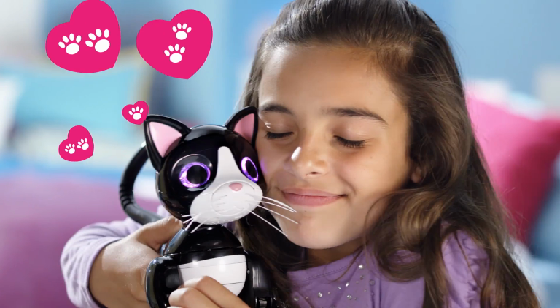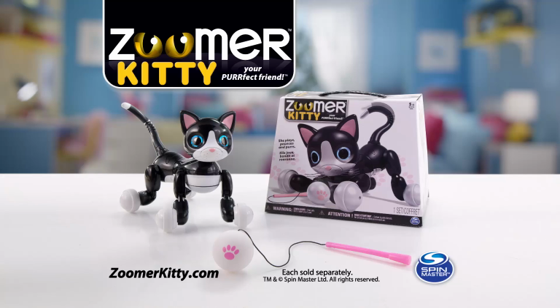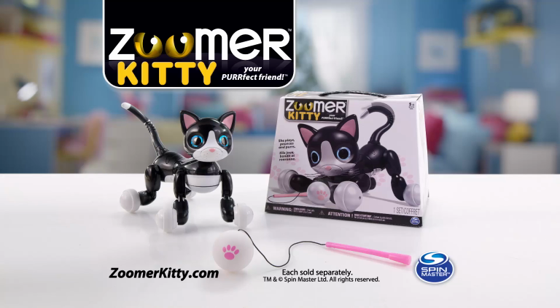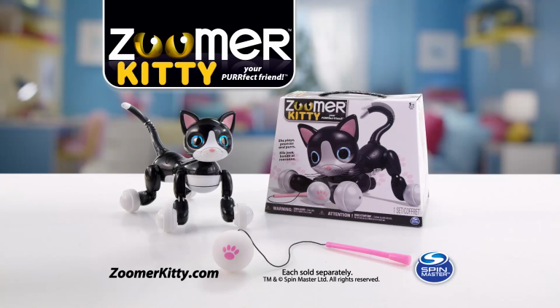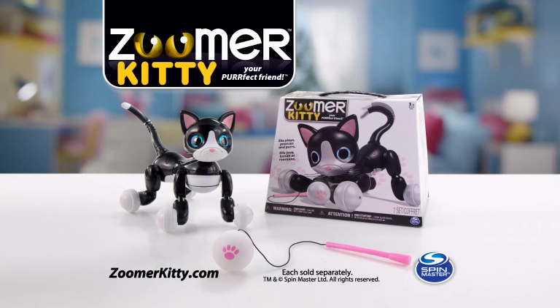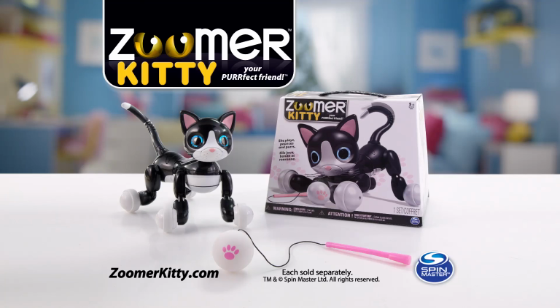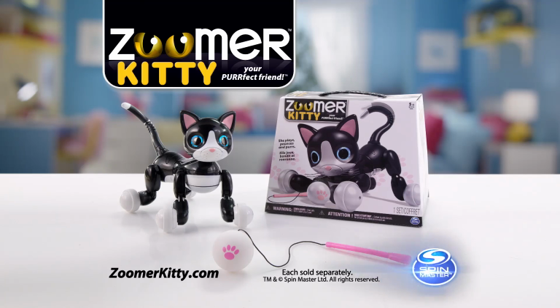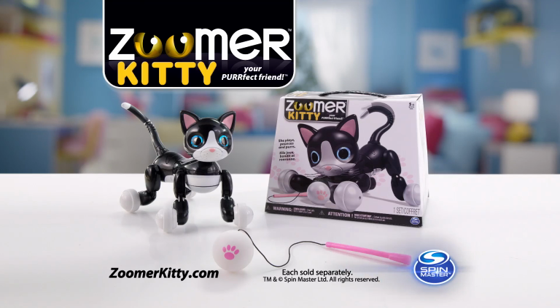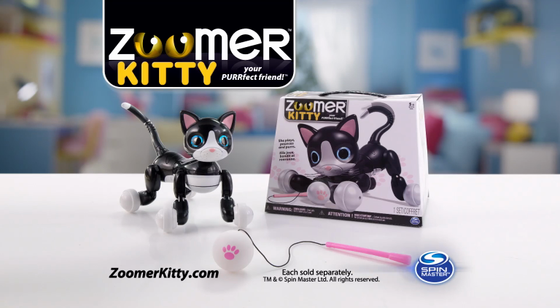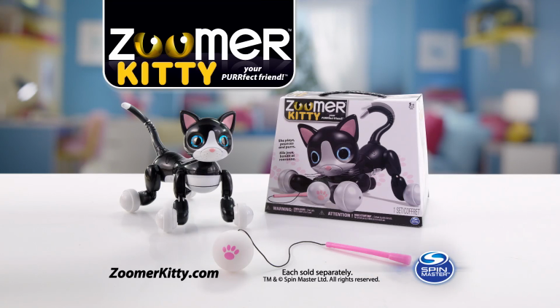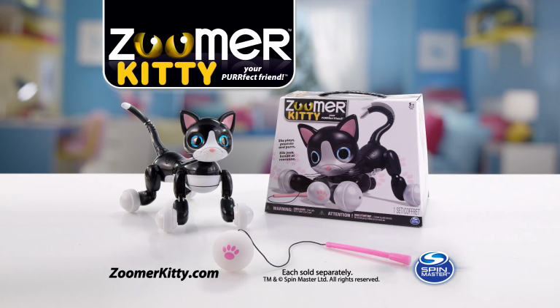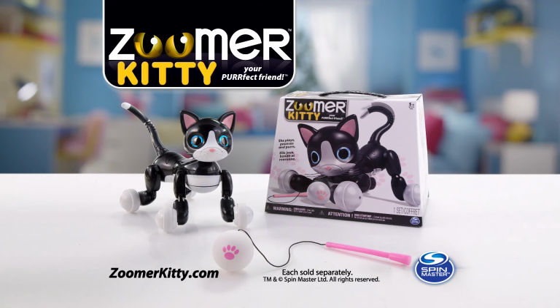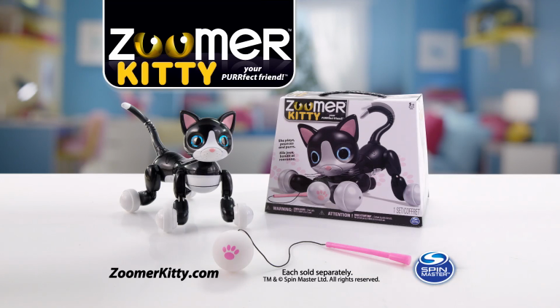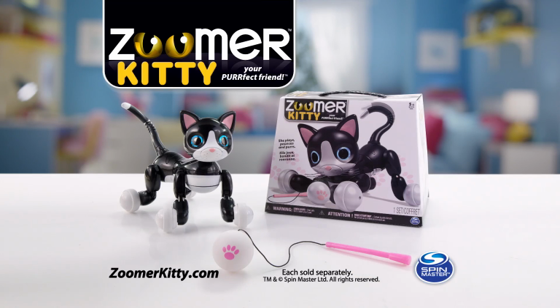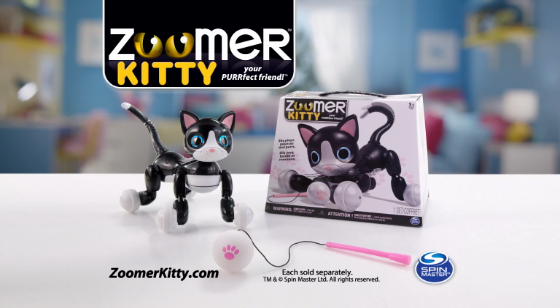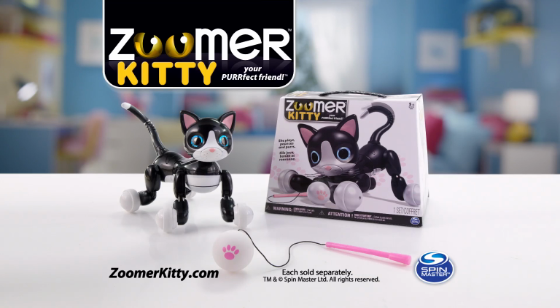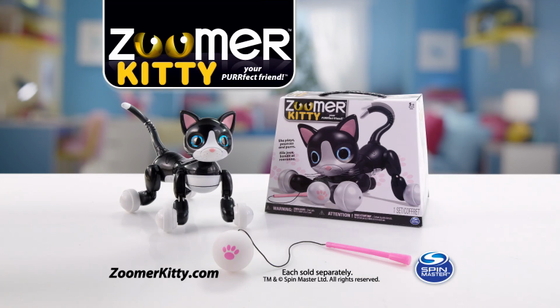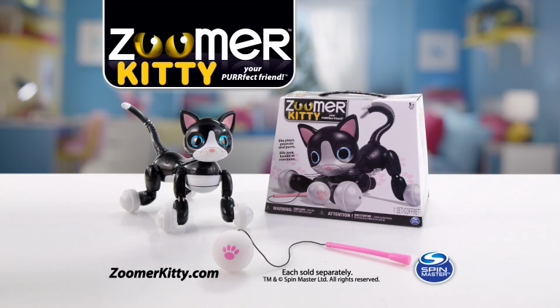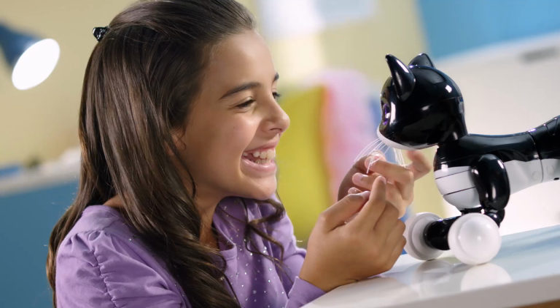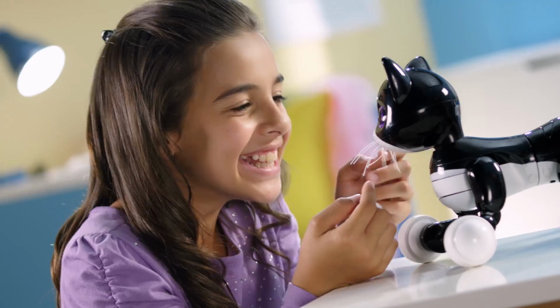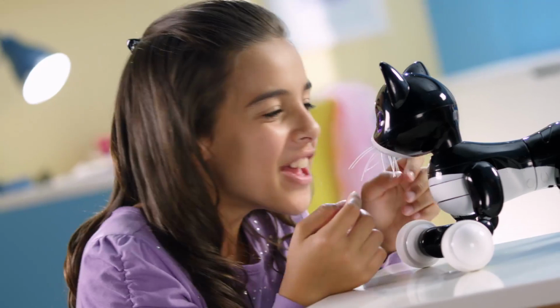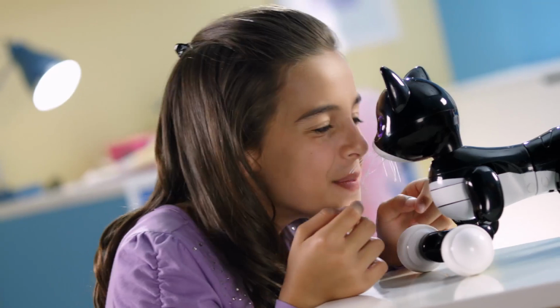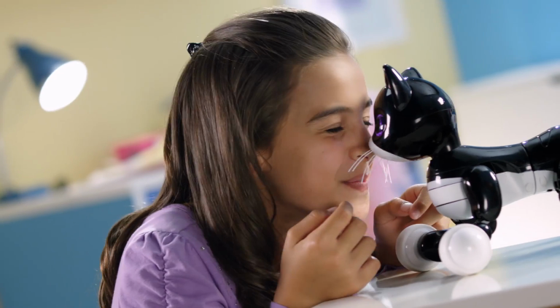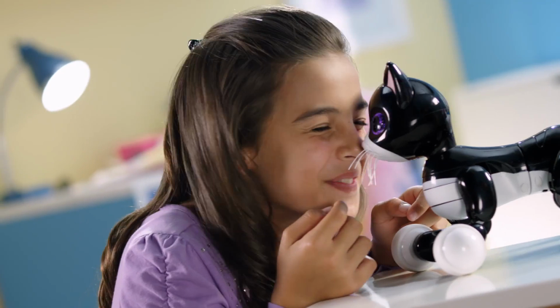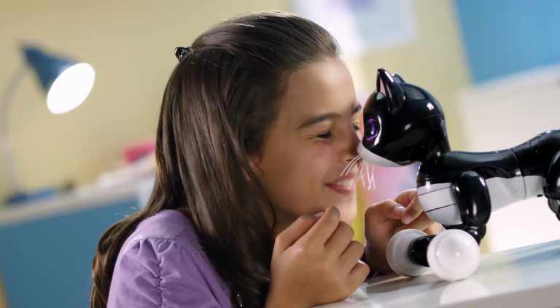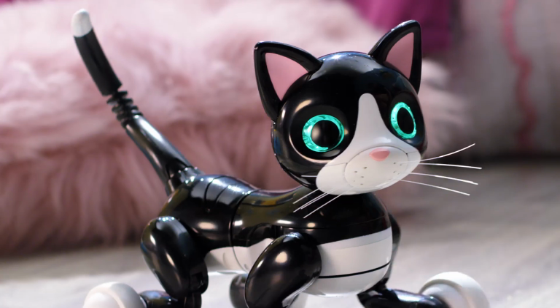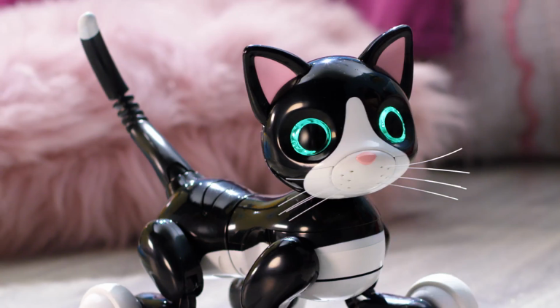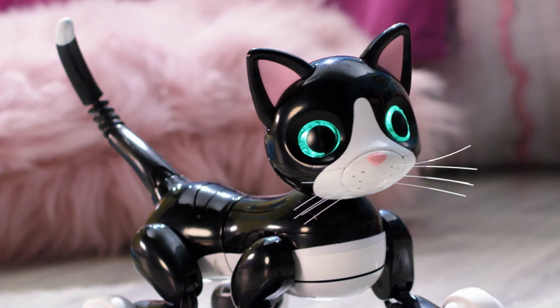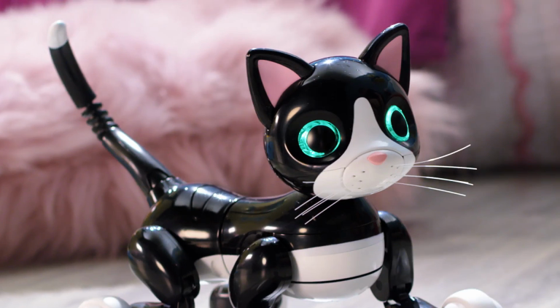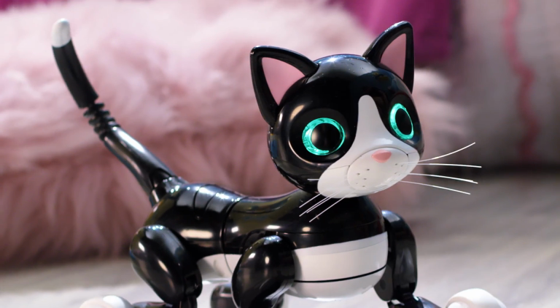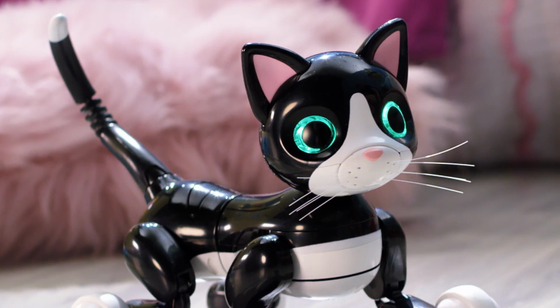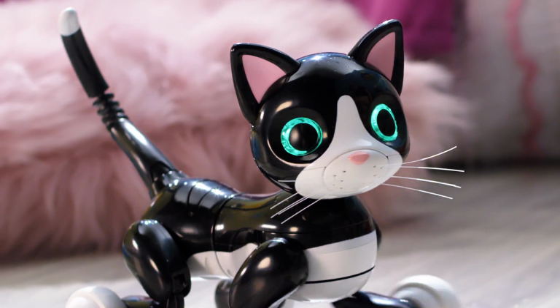Zoomer Kitty from Spin Master. Each sold separately. Full of life, full of personality.